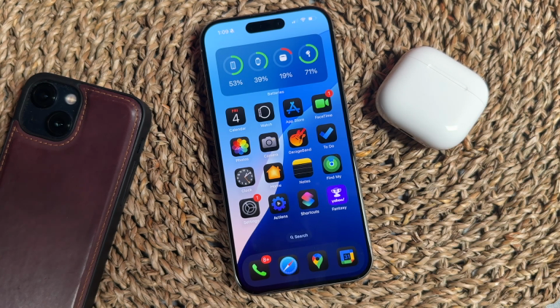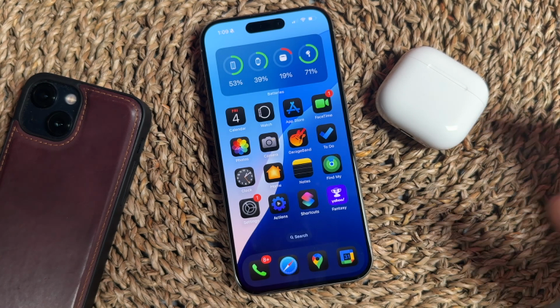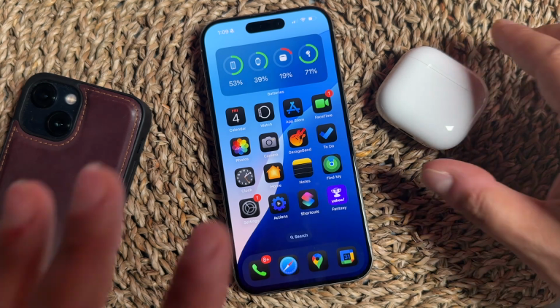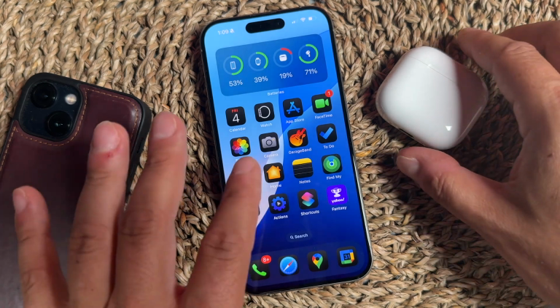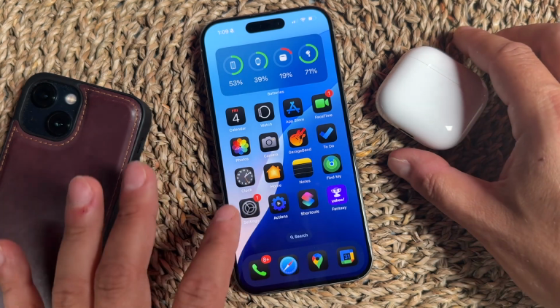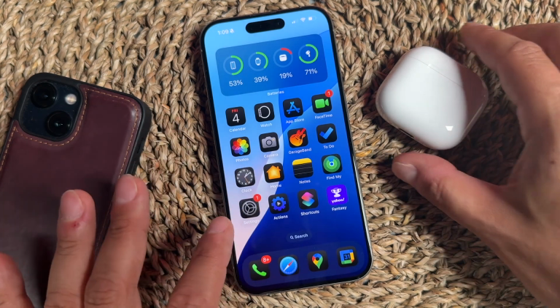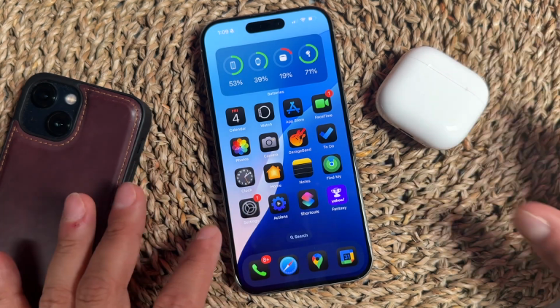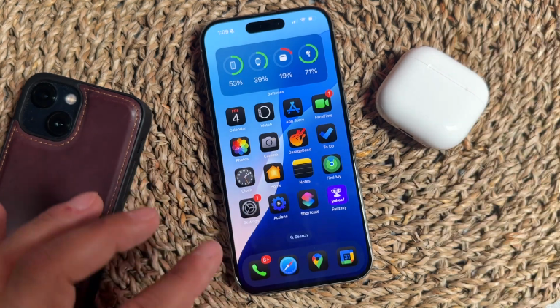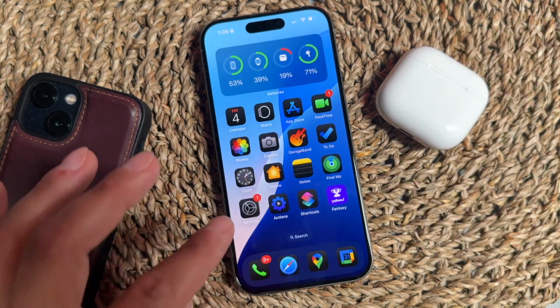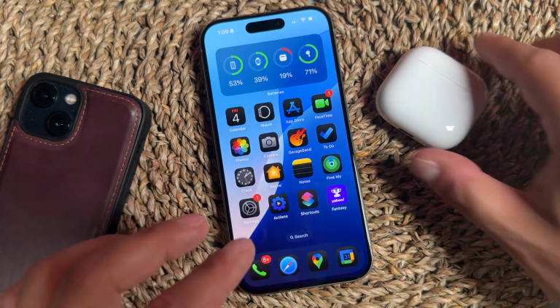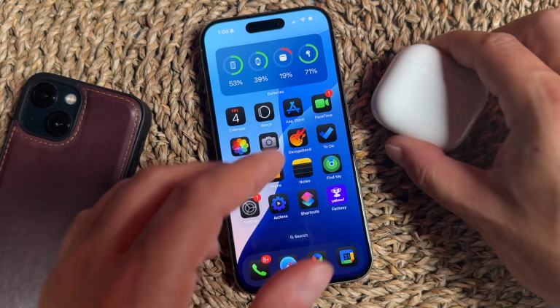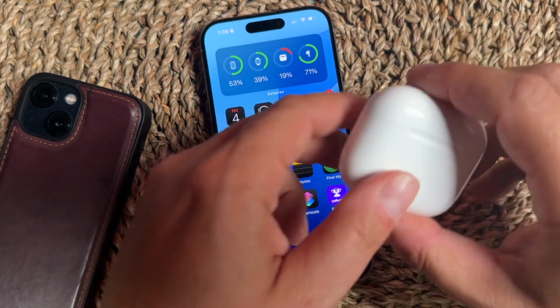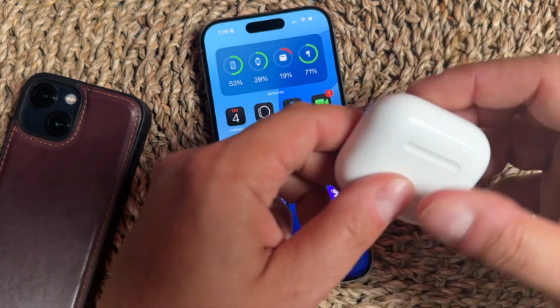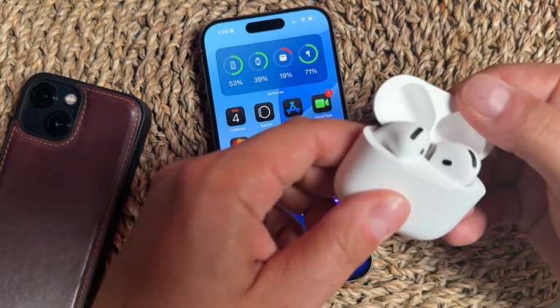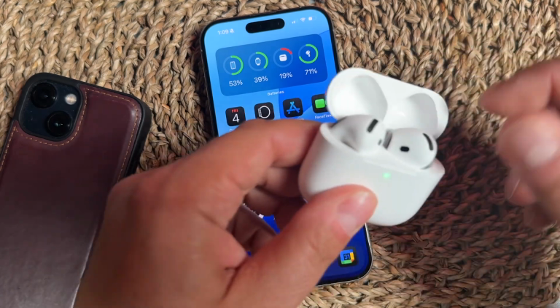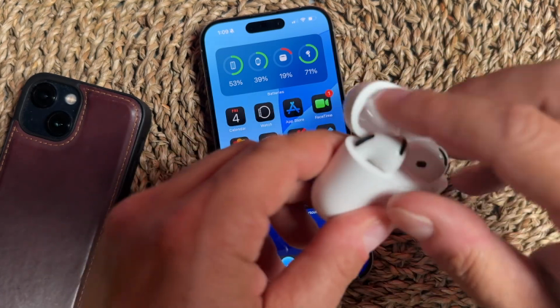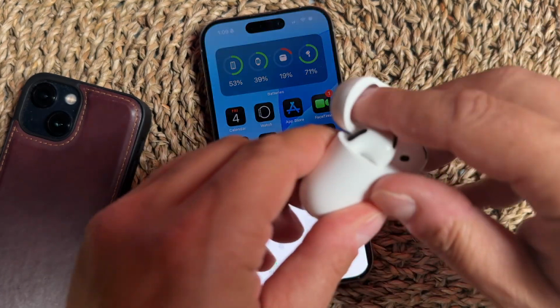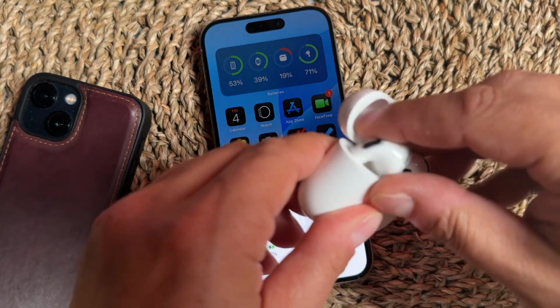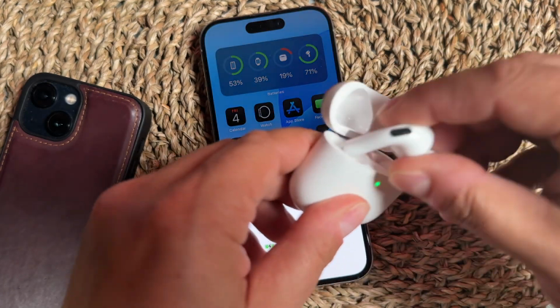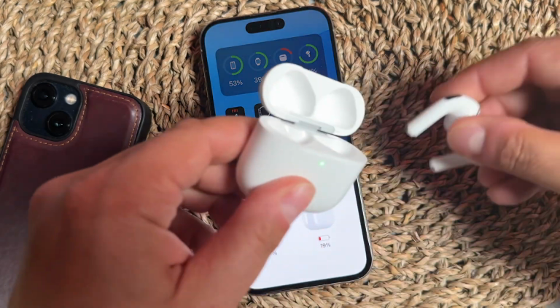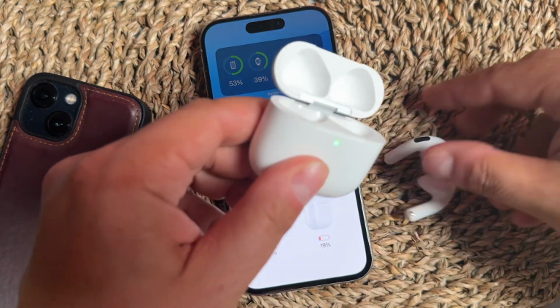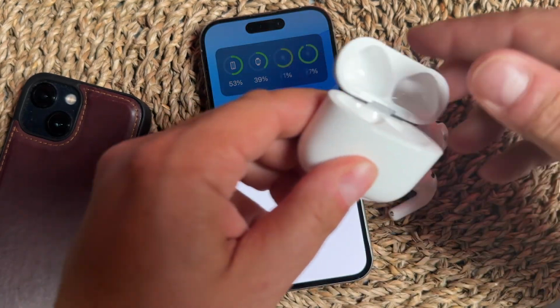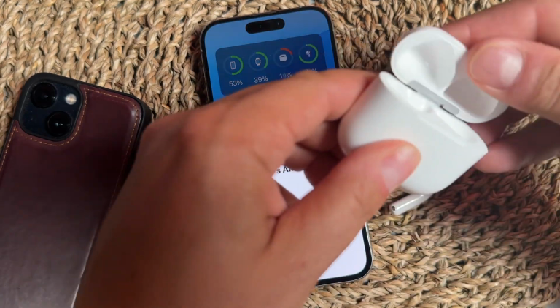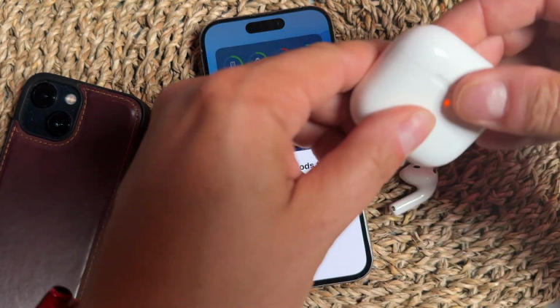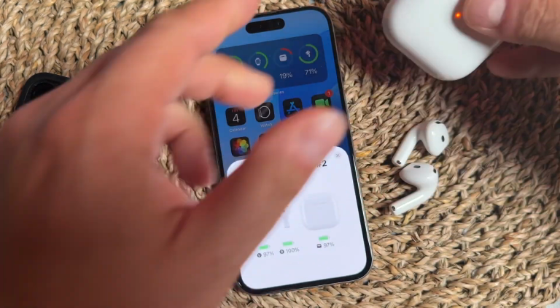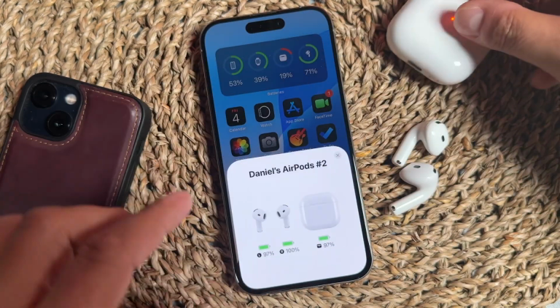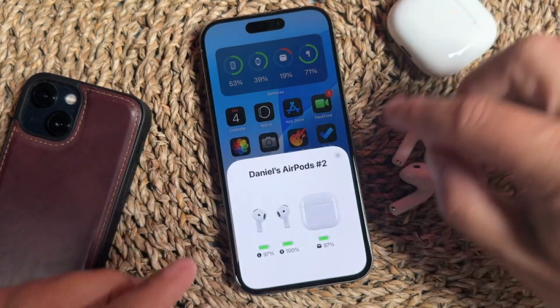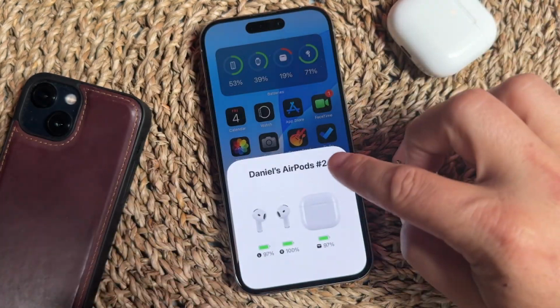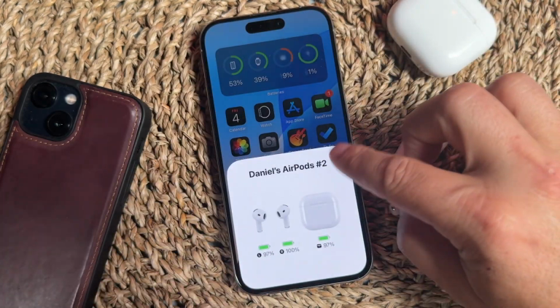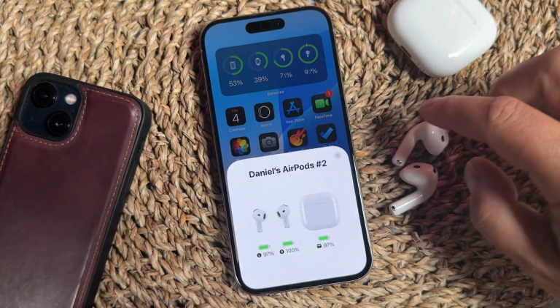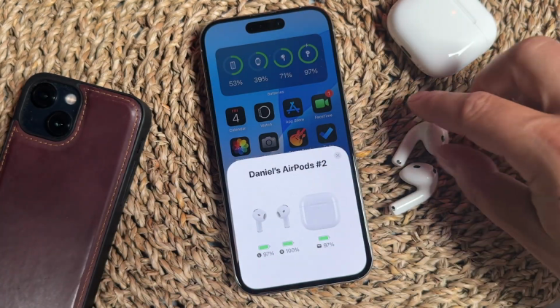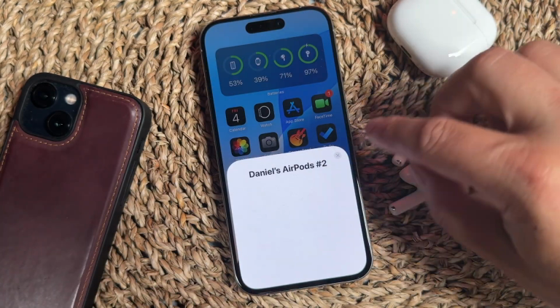It also chimes when you plug the AirPods case up to a charger. Now there is a setting in the Settings app to disable this.